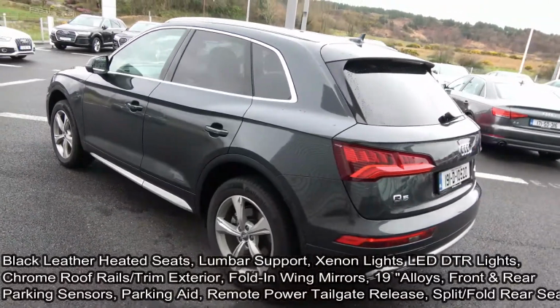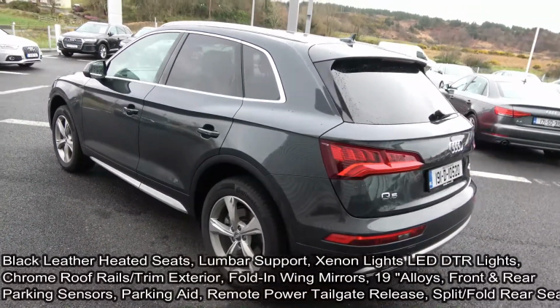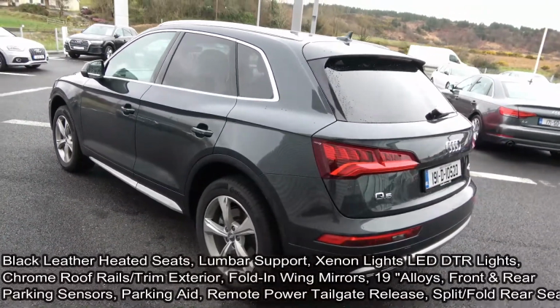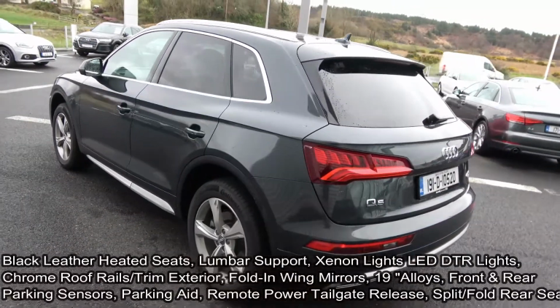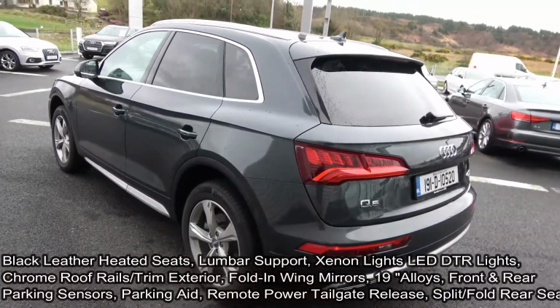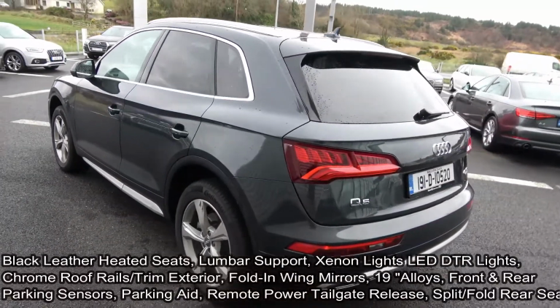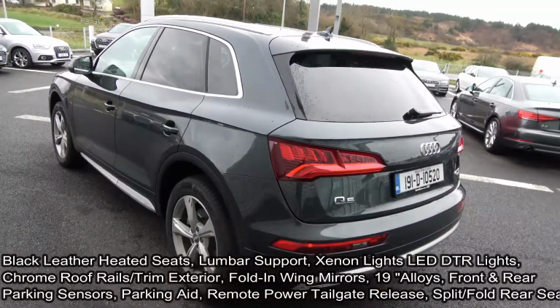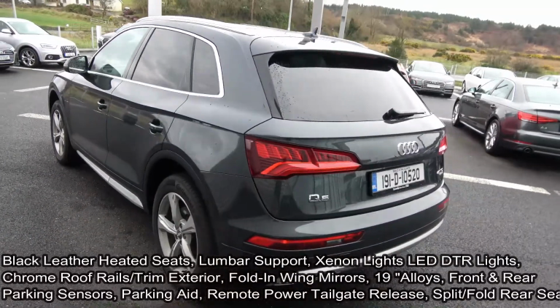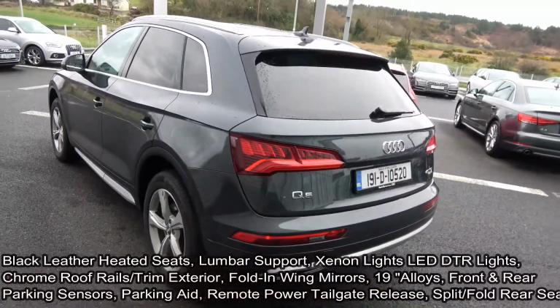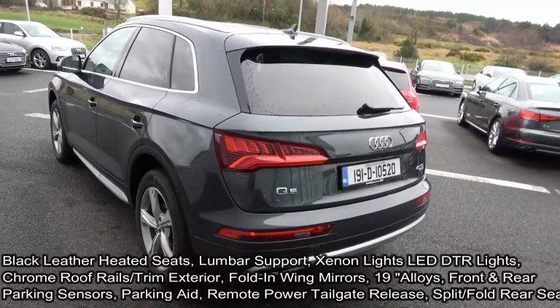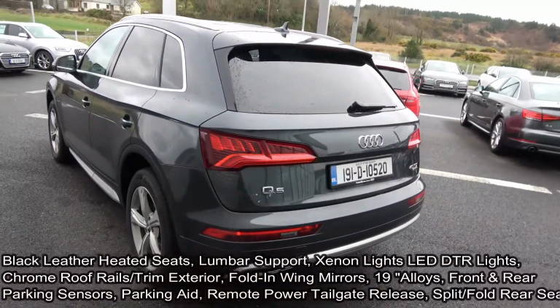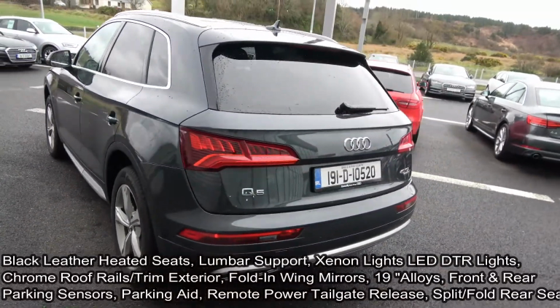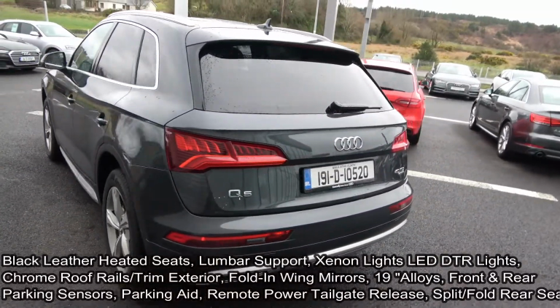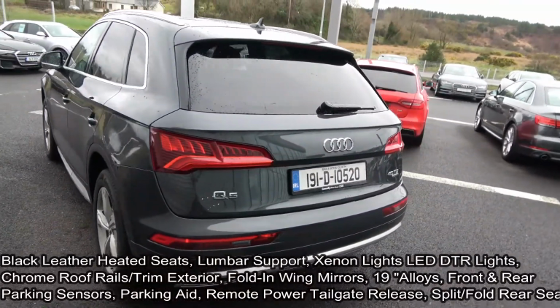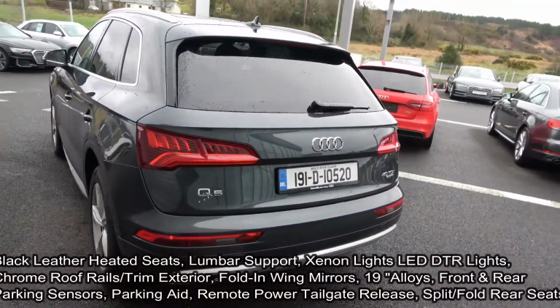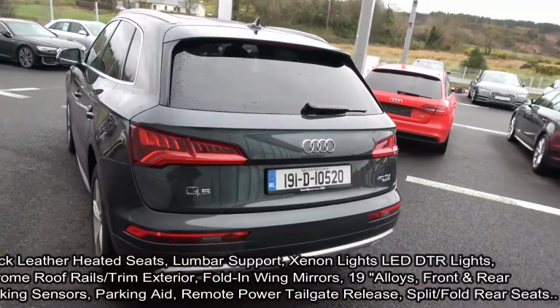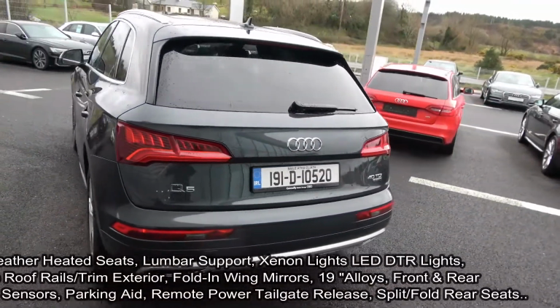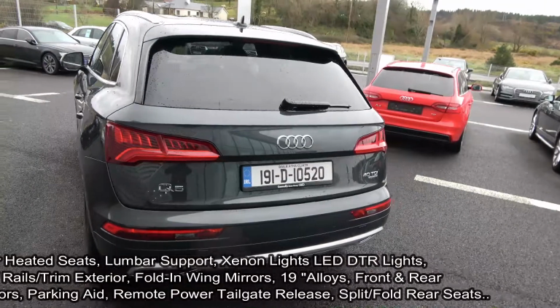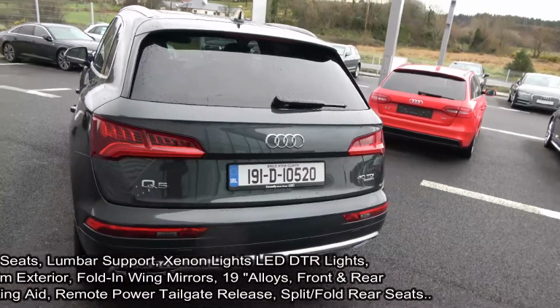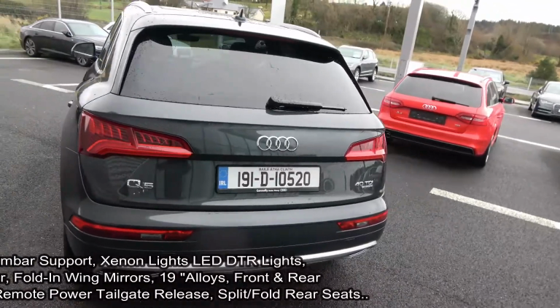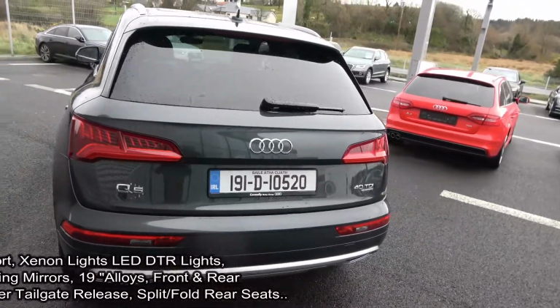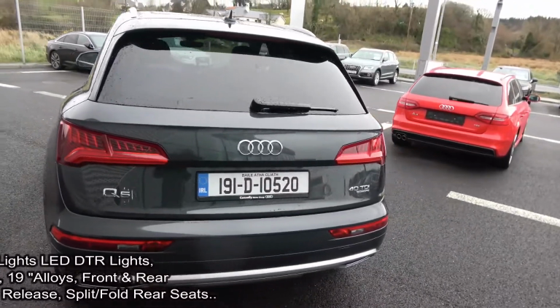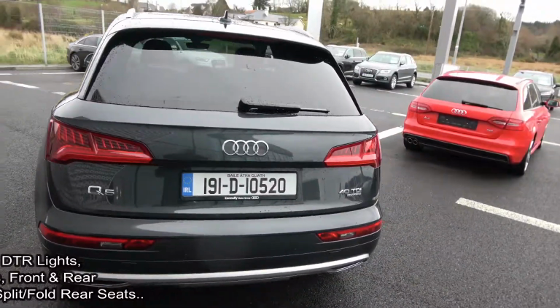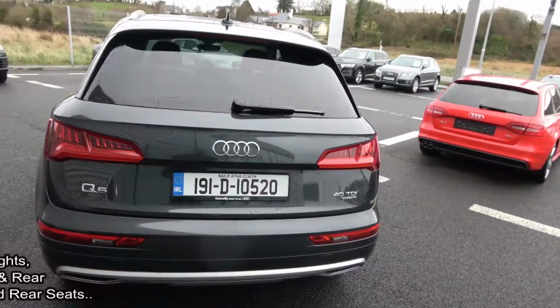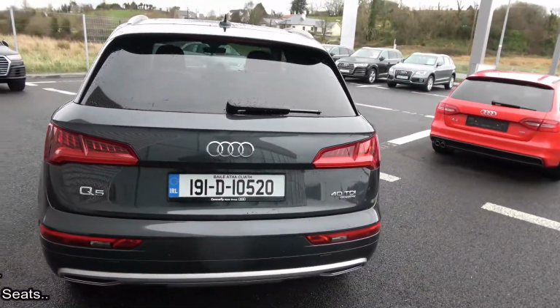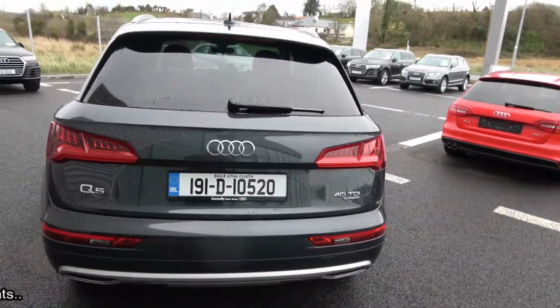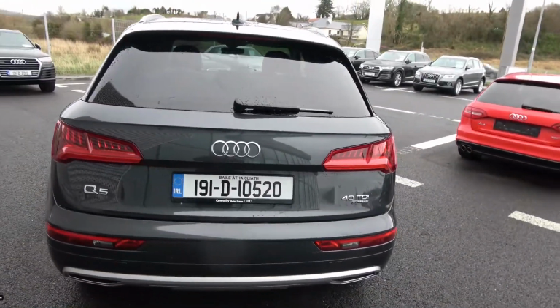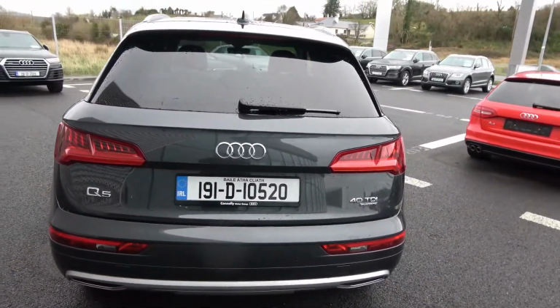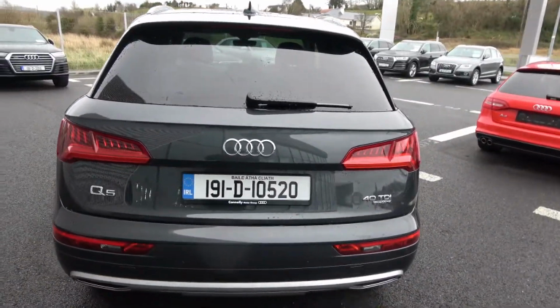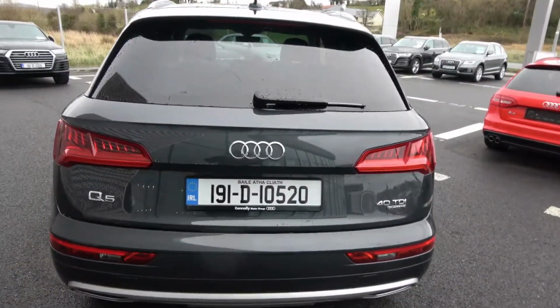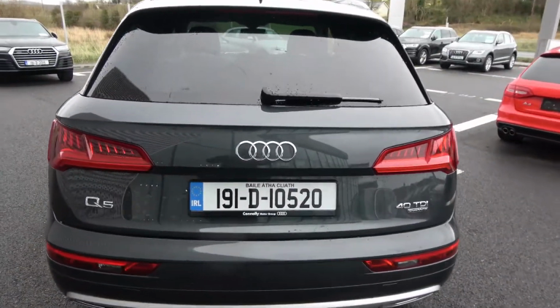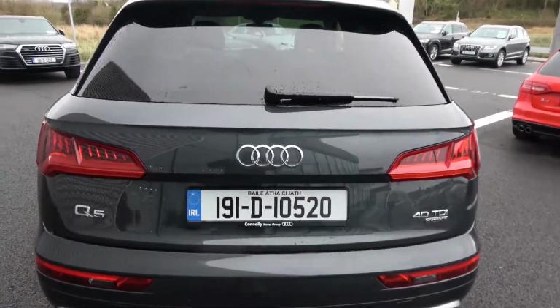Chrome roof rails, chrome trim exterior, tinted privacy glass to the rear, LED tailgate lights, and a remote power tailgate lift.